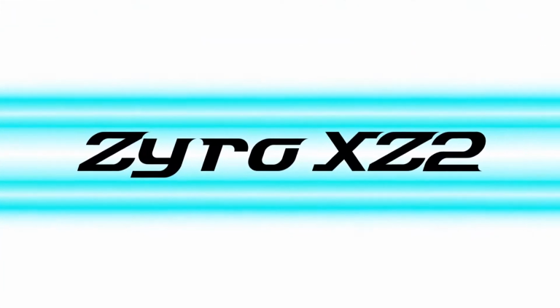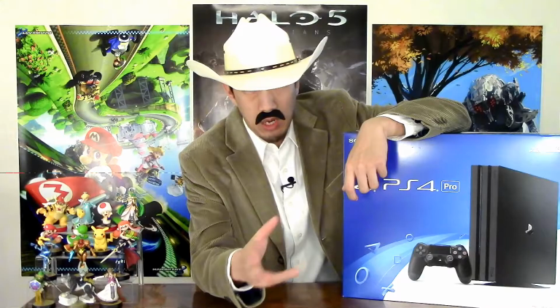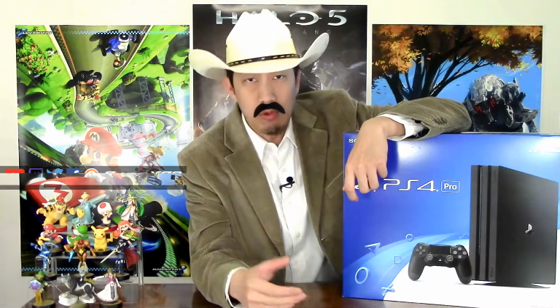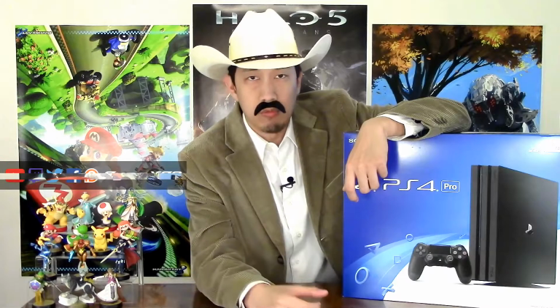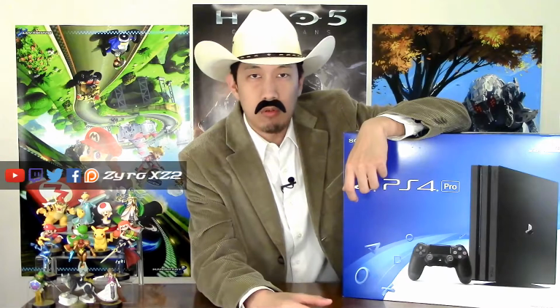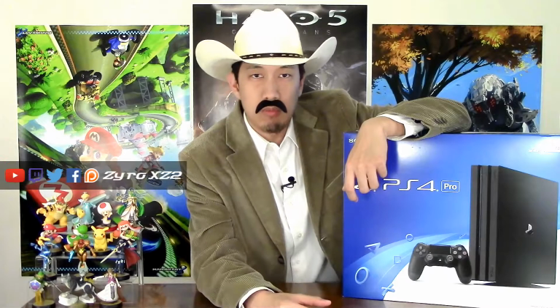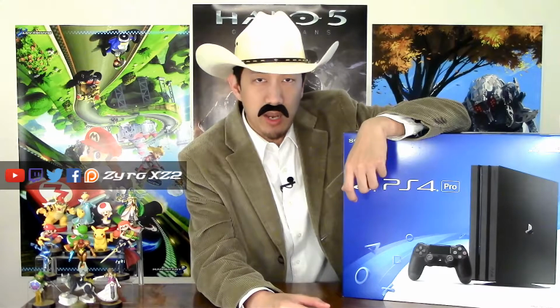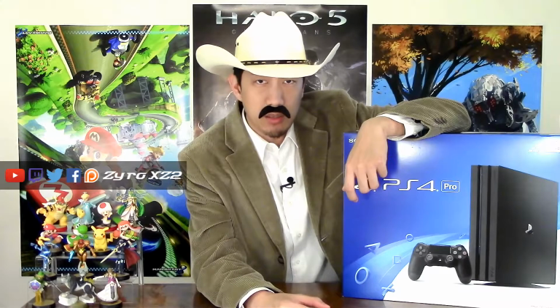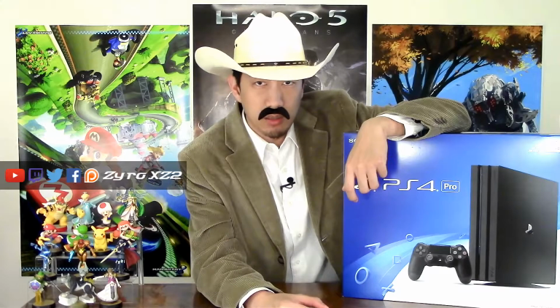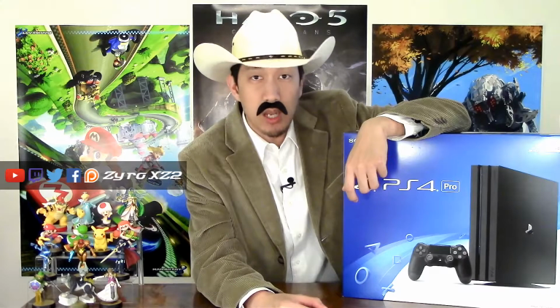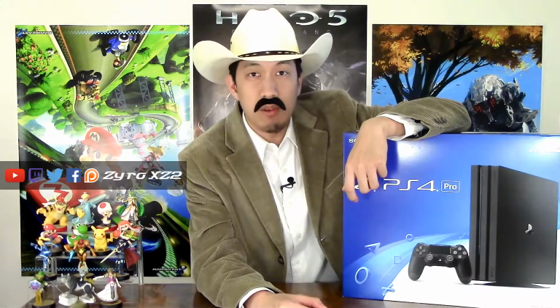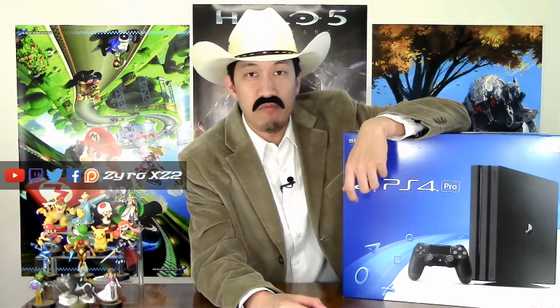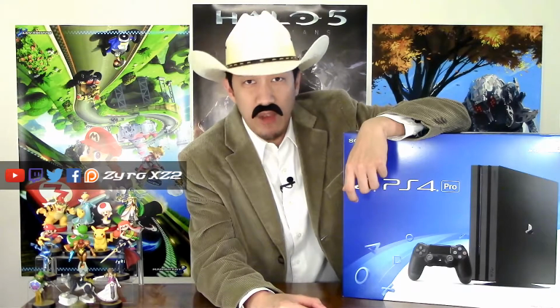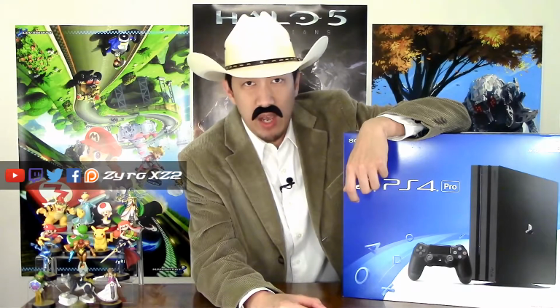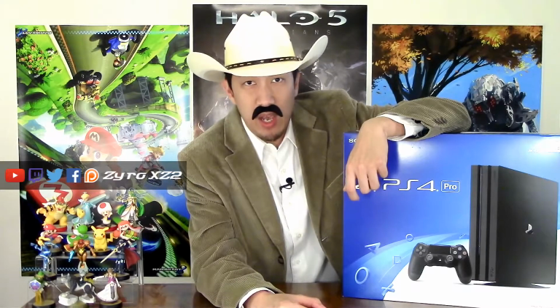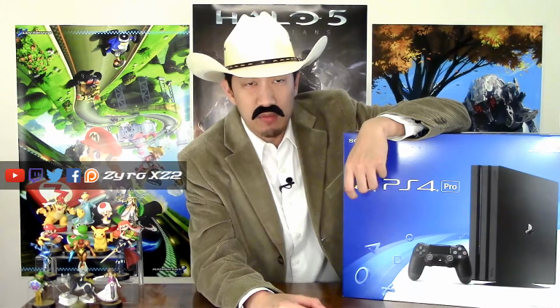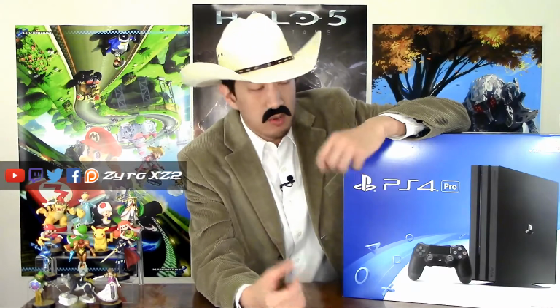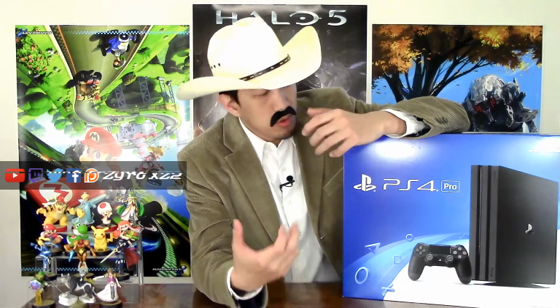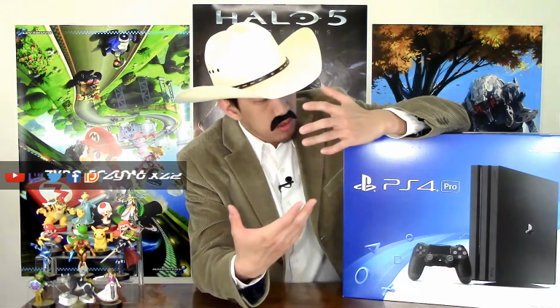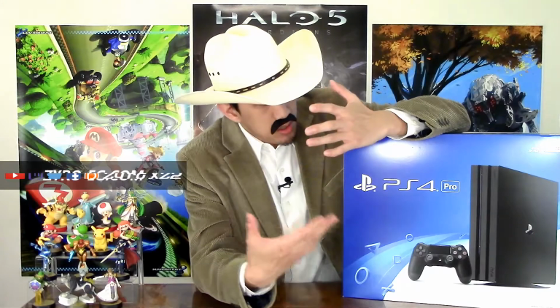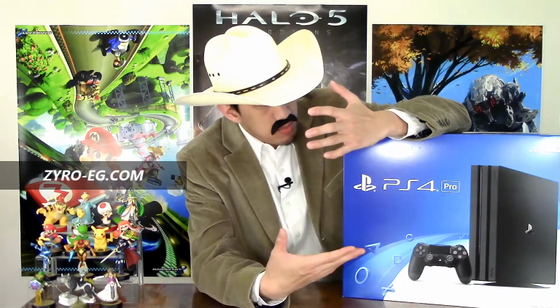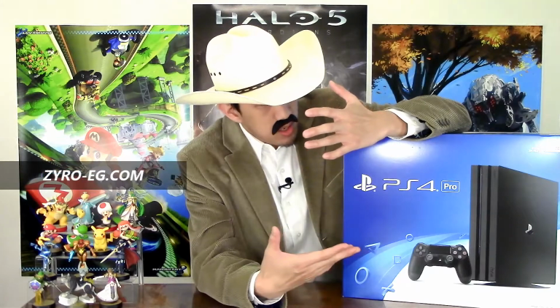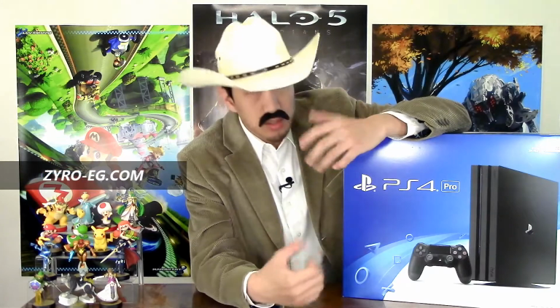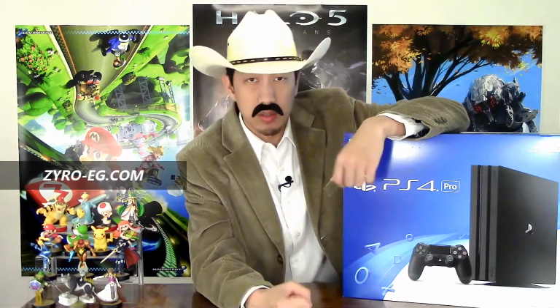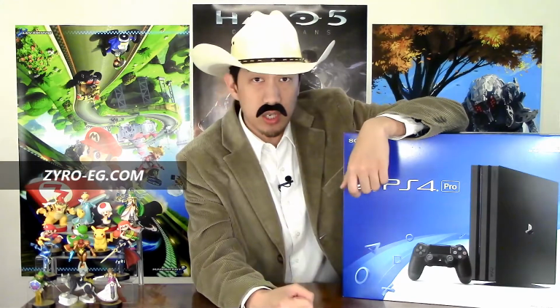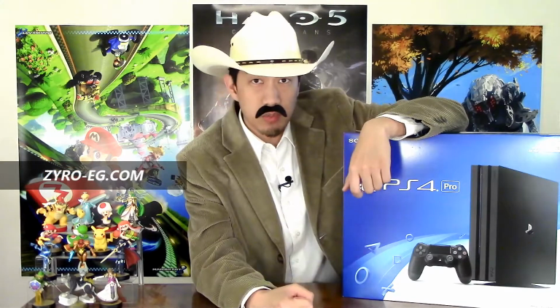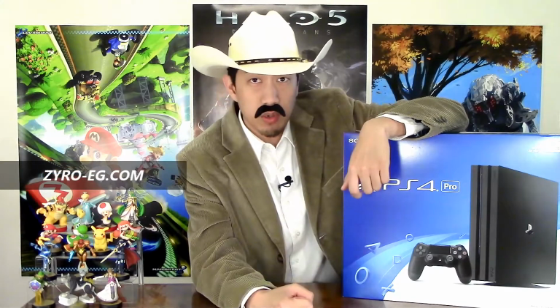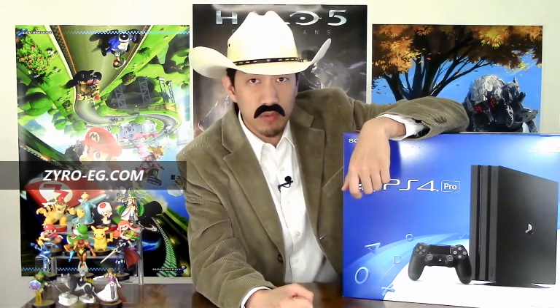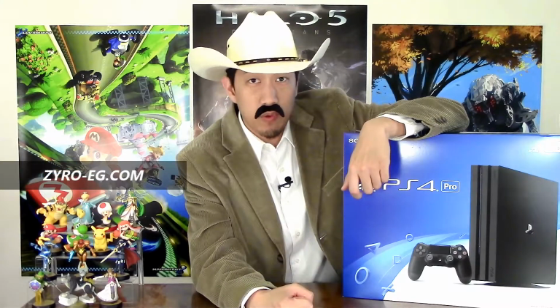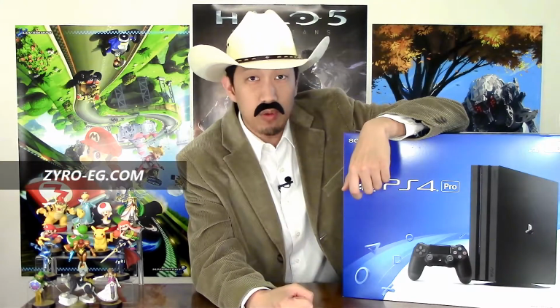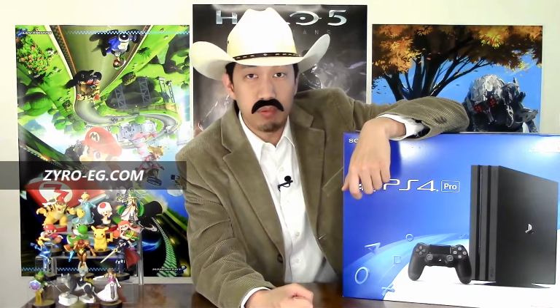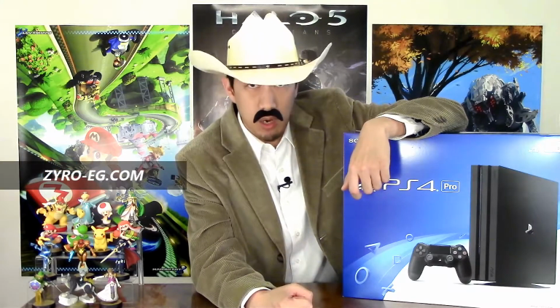Howdy! Welcome back to the Gaming 5. Now we're going to unbox the Cheeseburger 4 Pro.